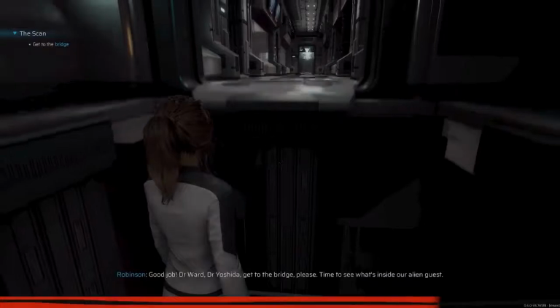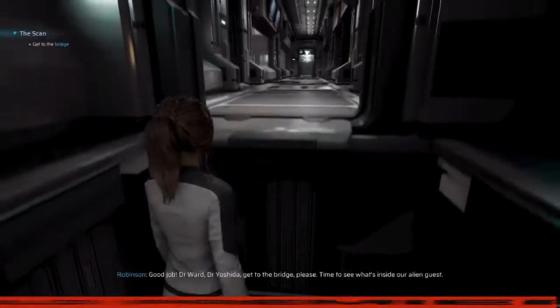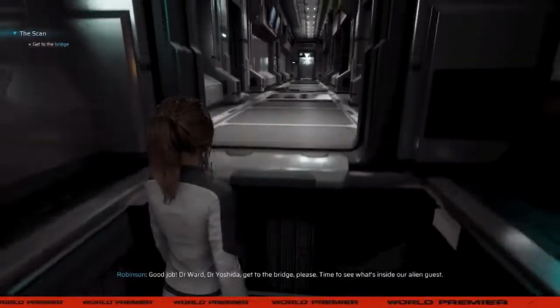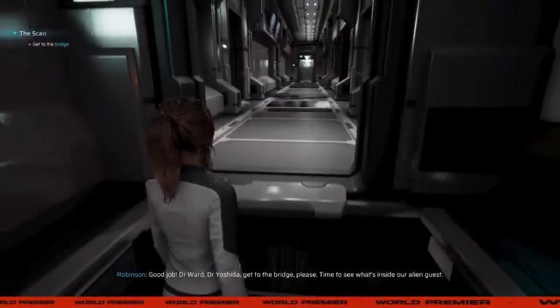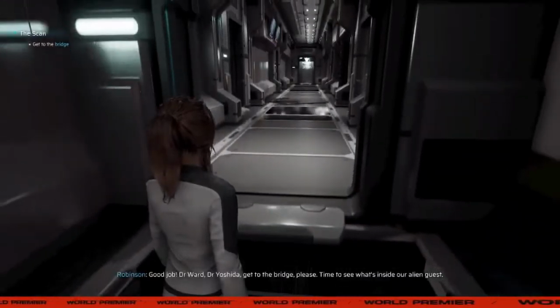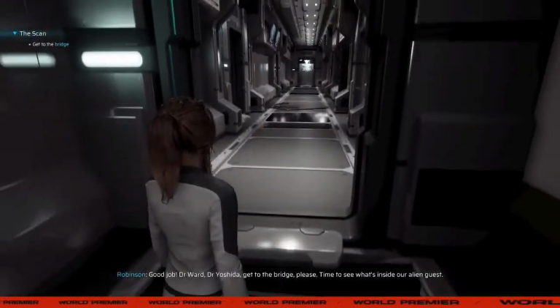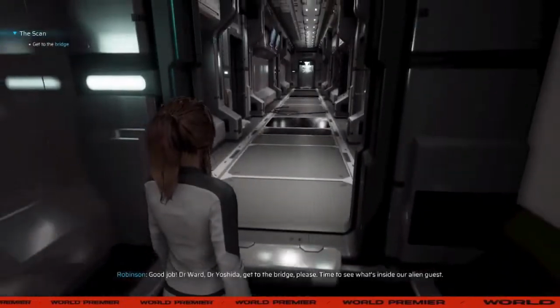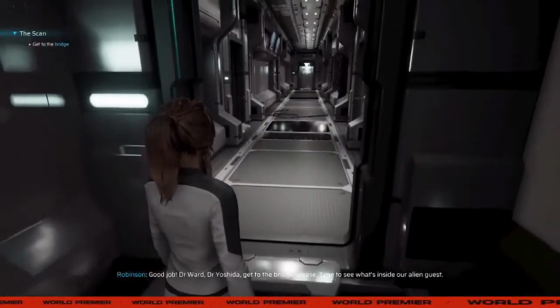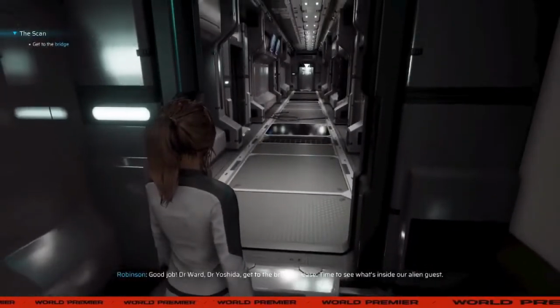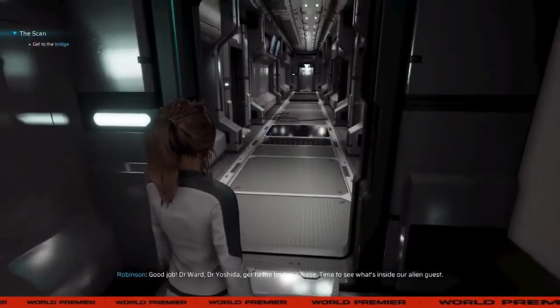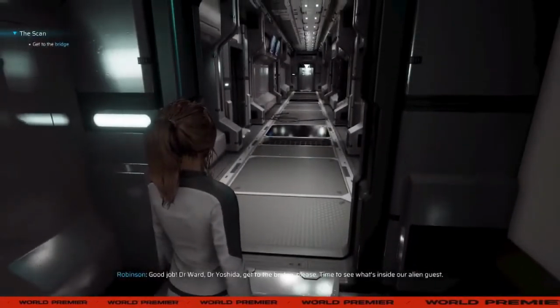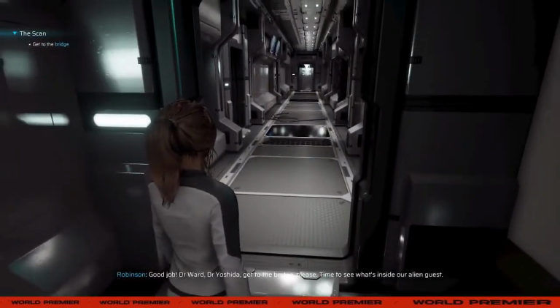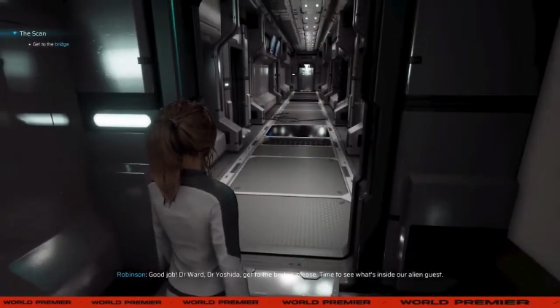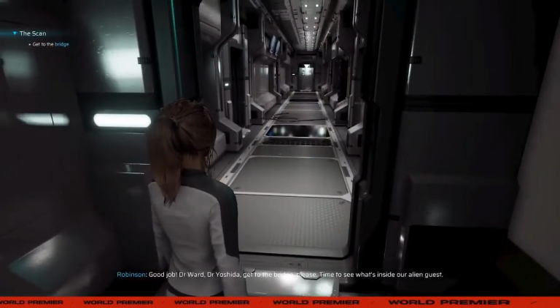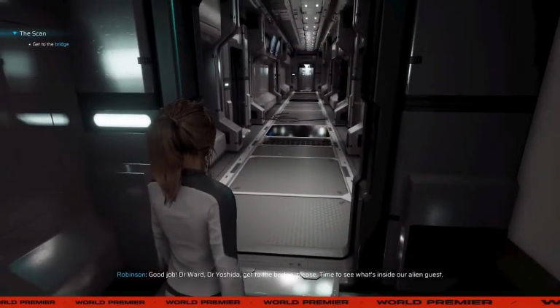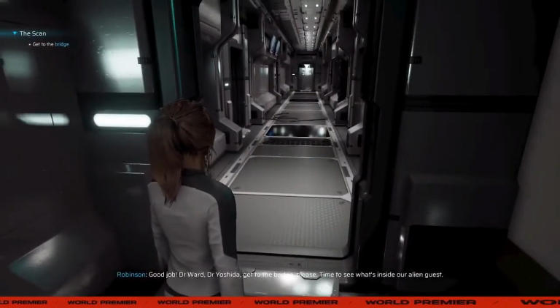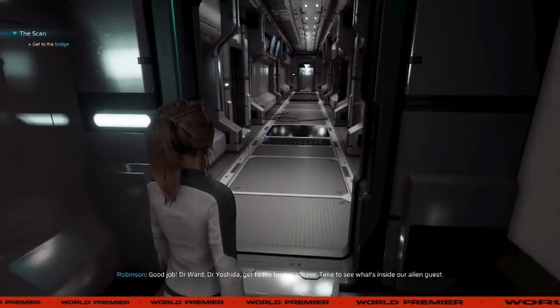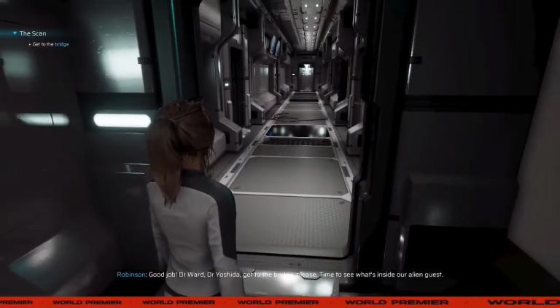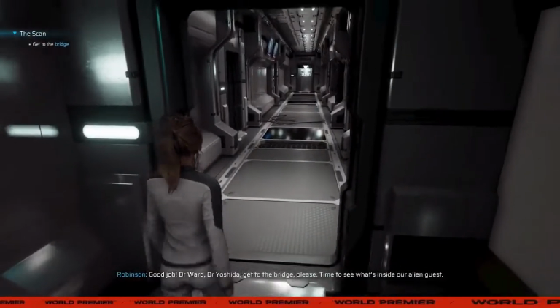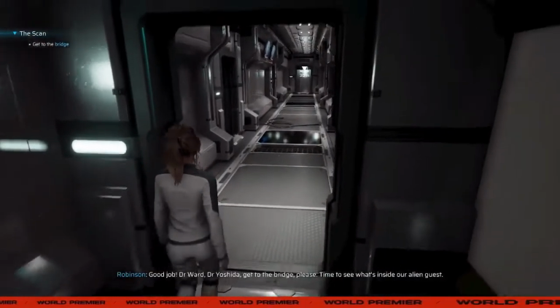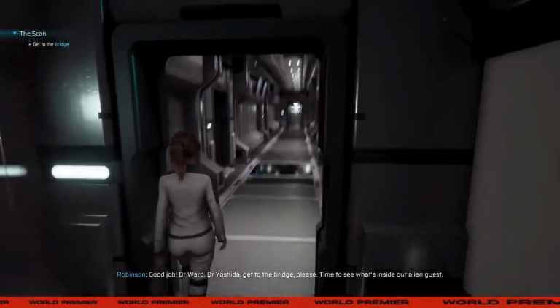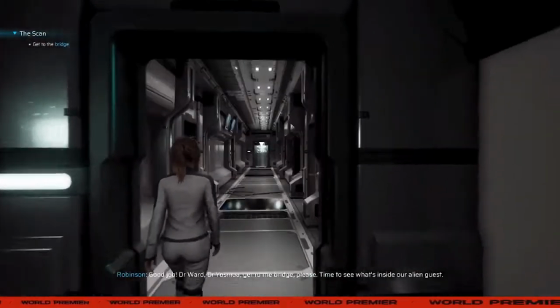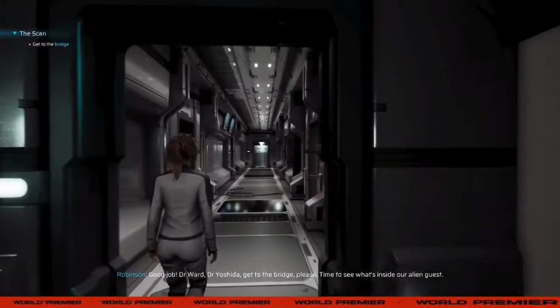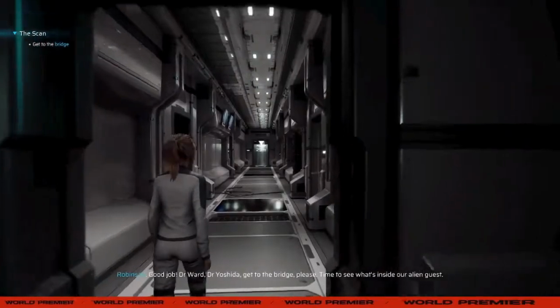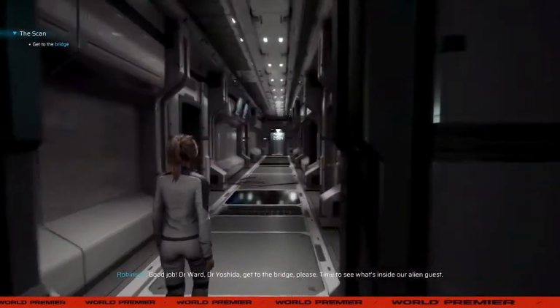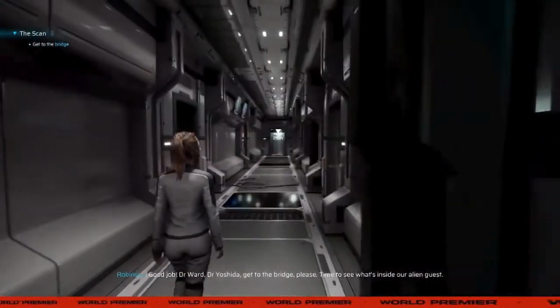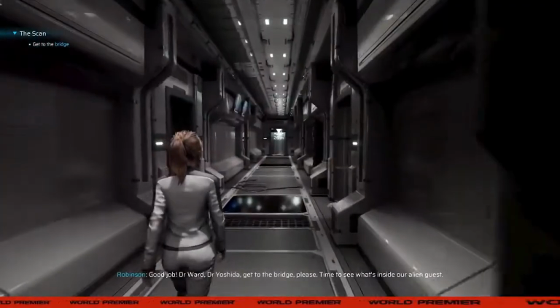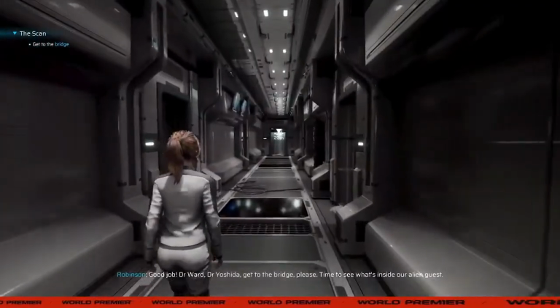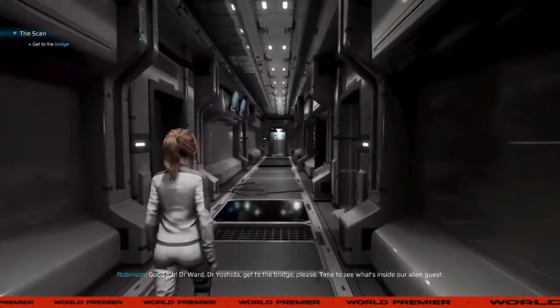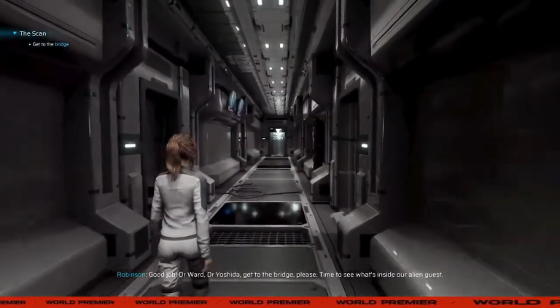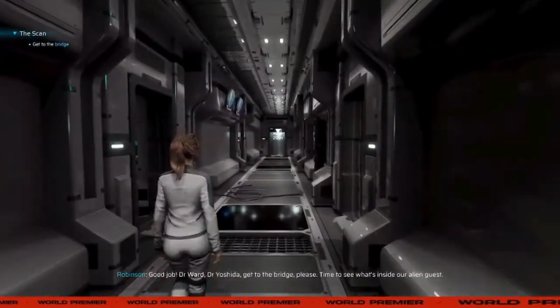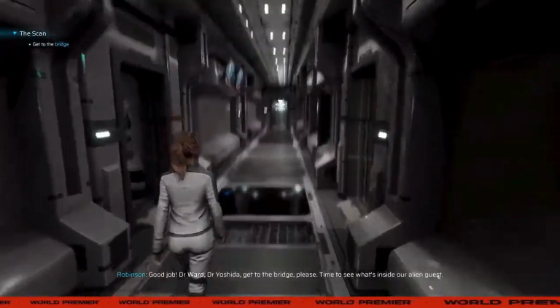Good job. Dr. Ward, Dr. Yashida, get to the bridge, please. Time to see what's inside our alien guest.